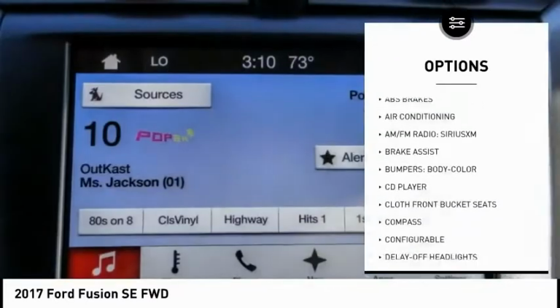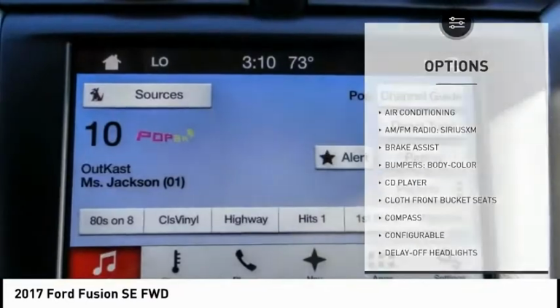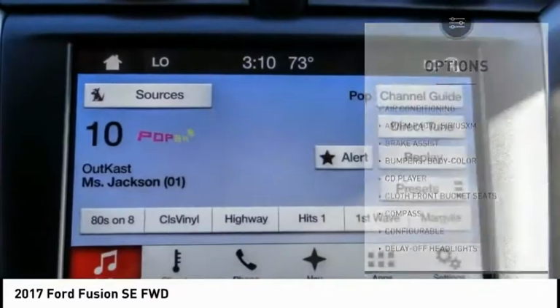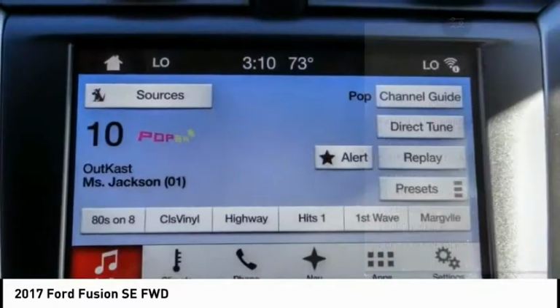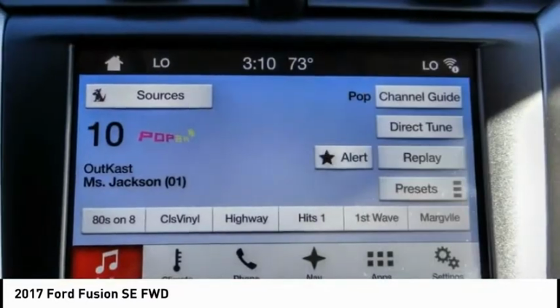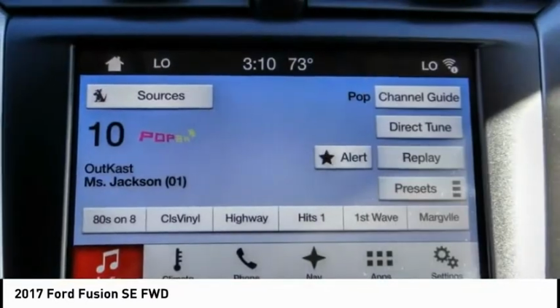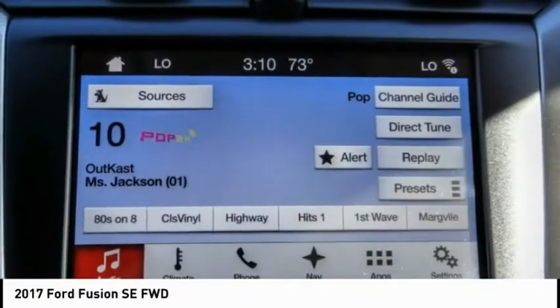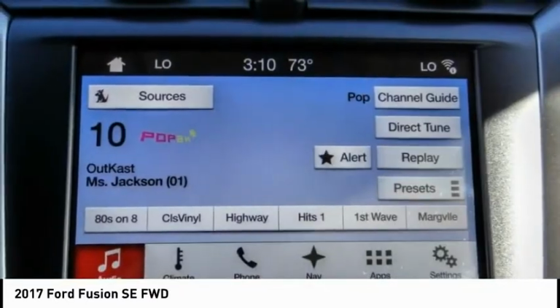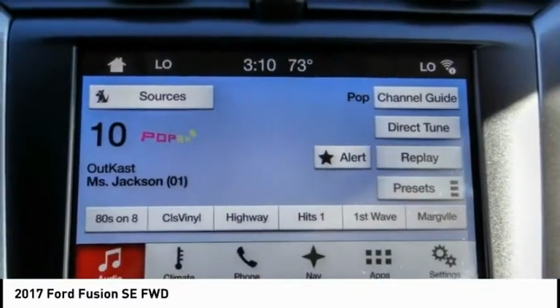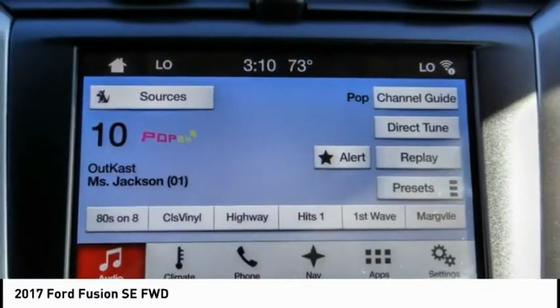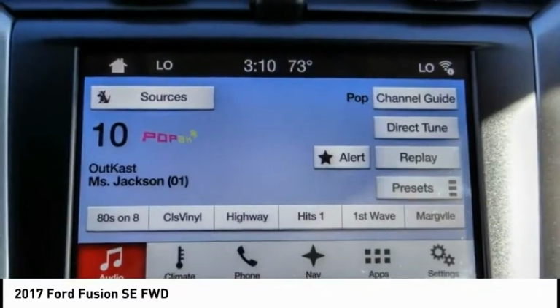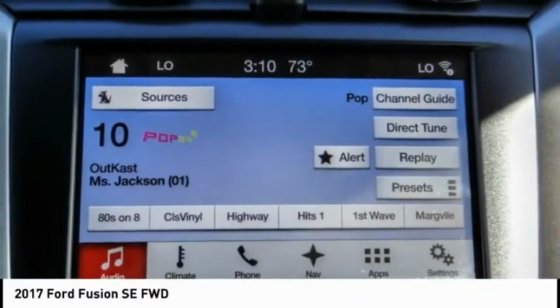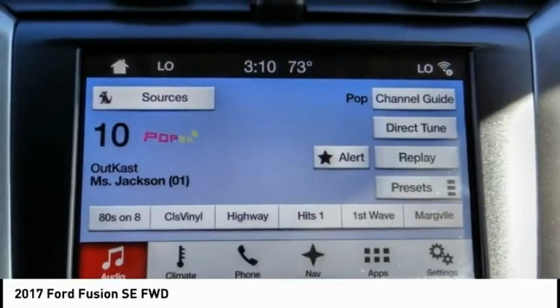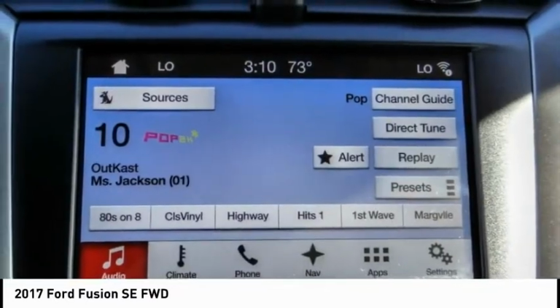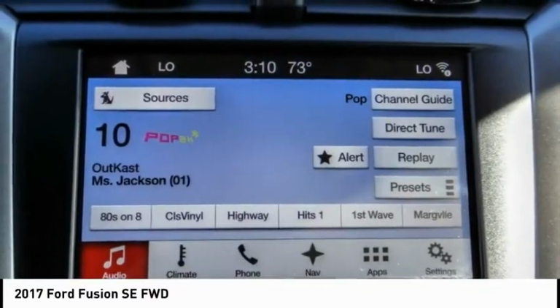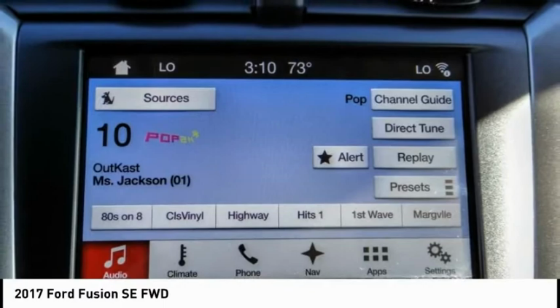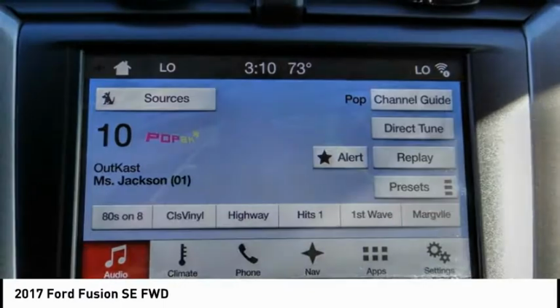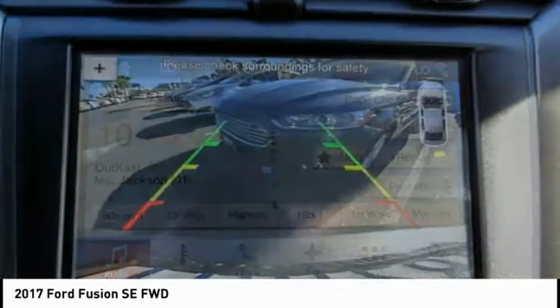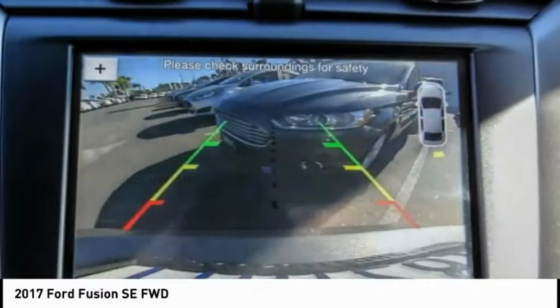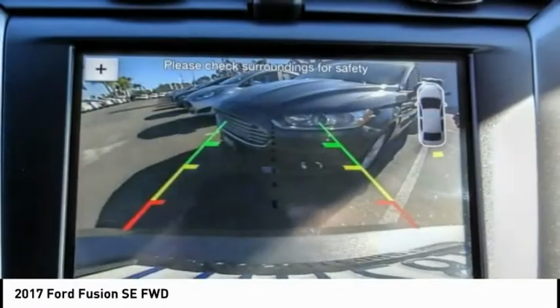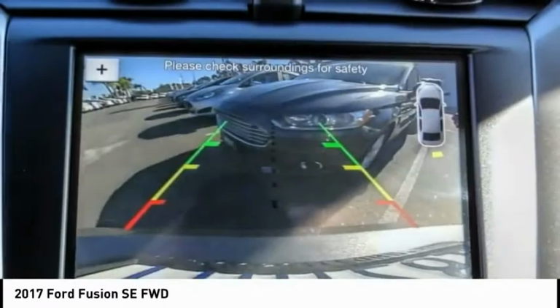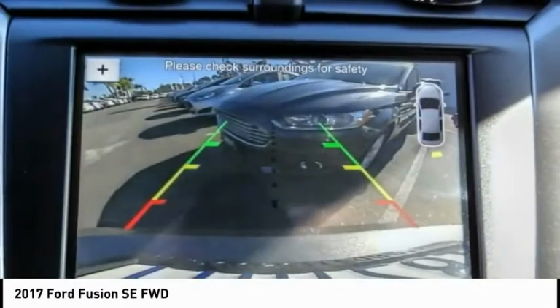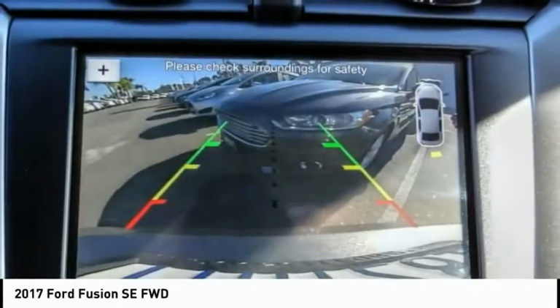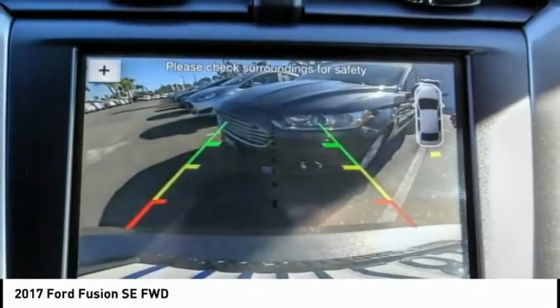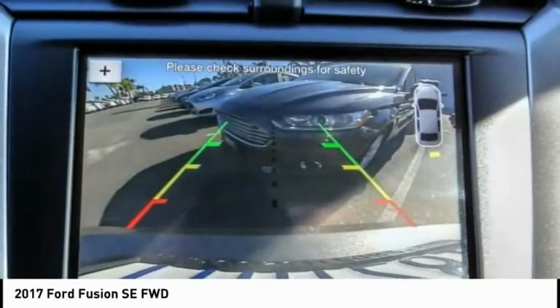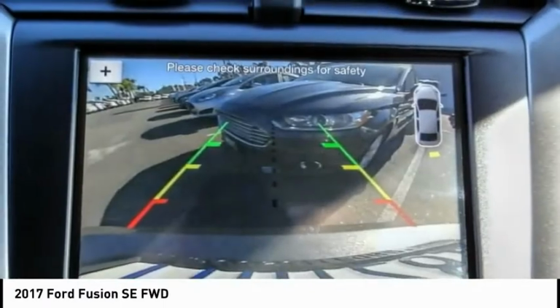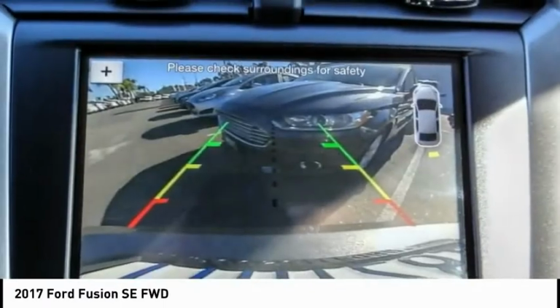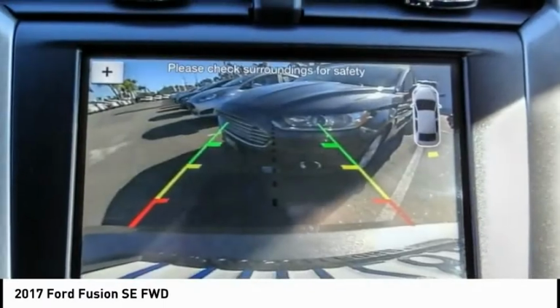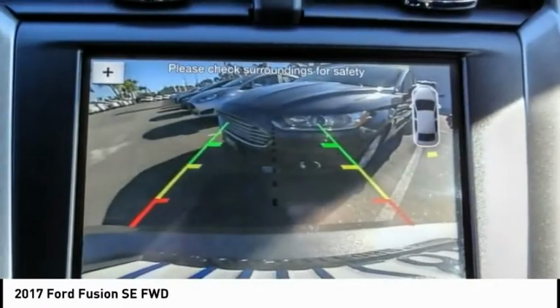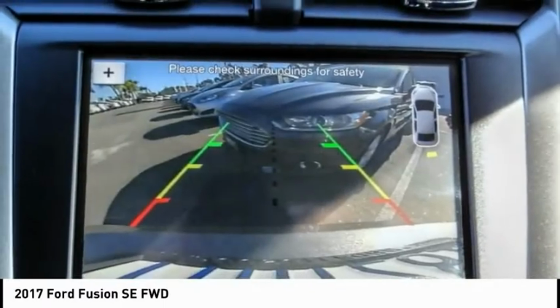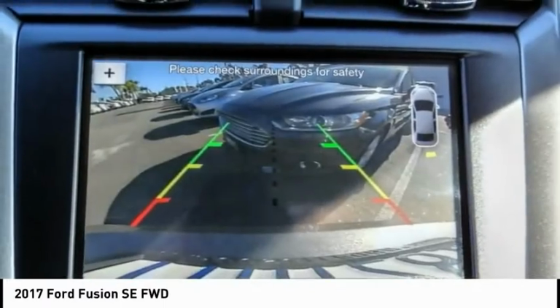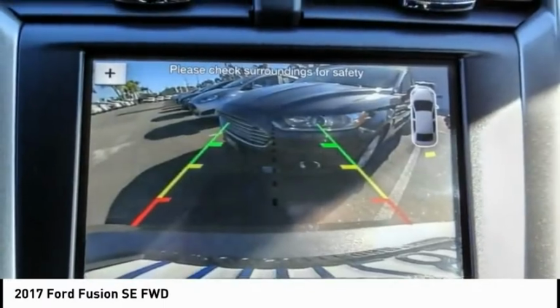Rear window defroster, security system, low tire pressure warning, trip computer.